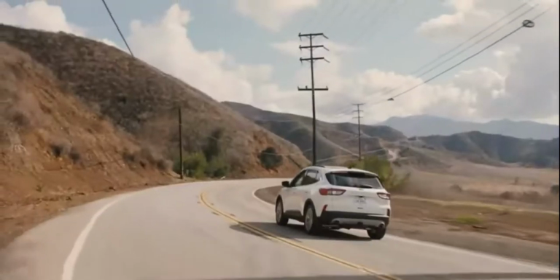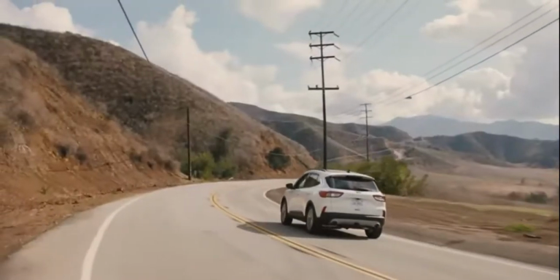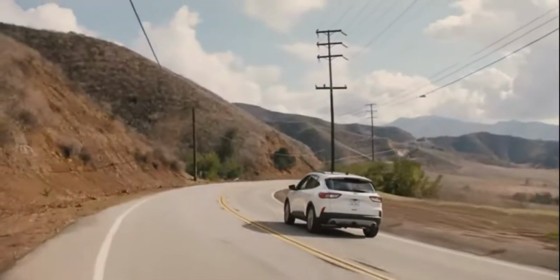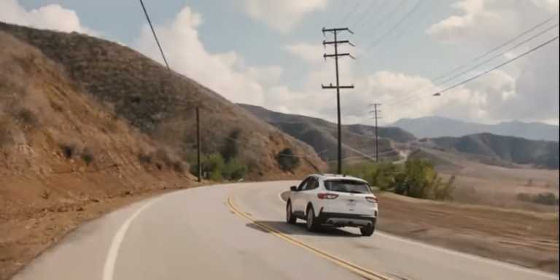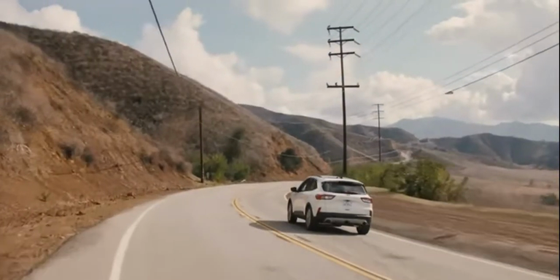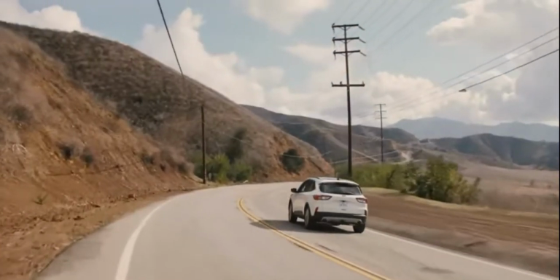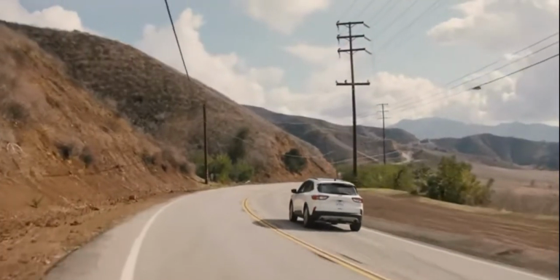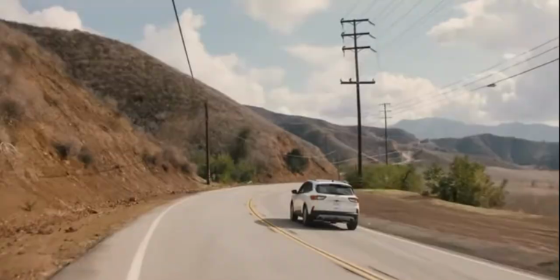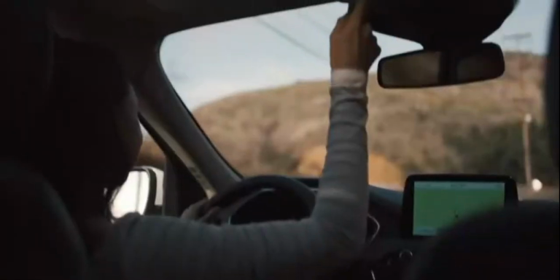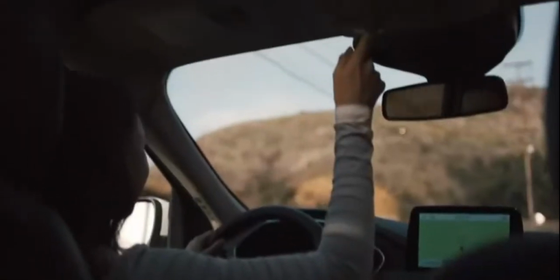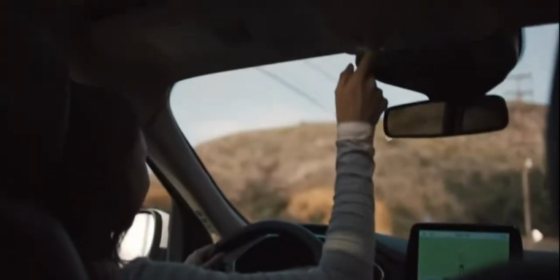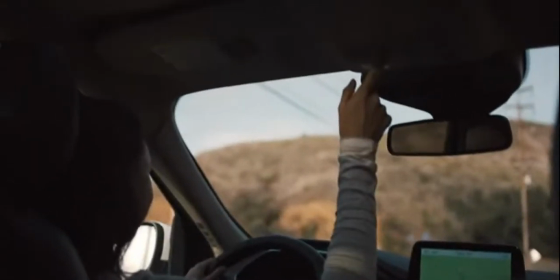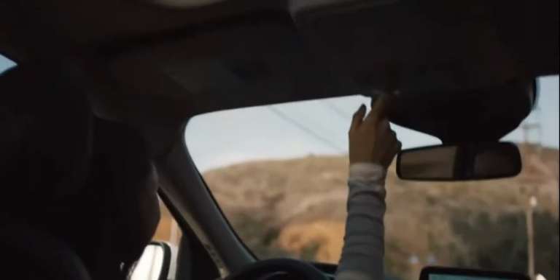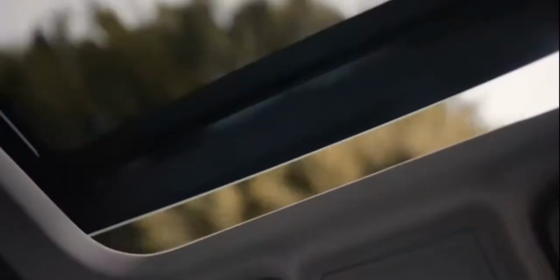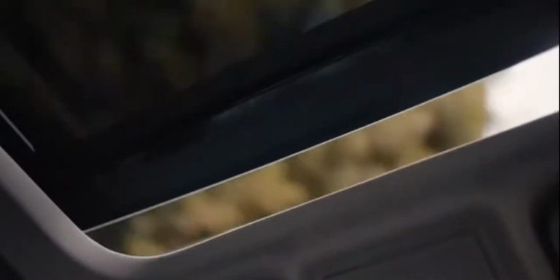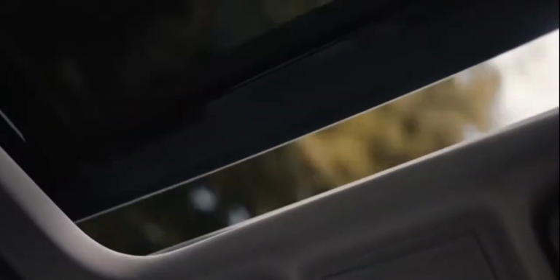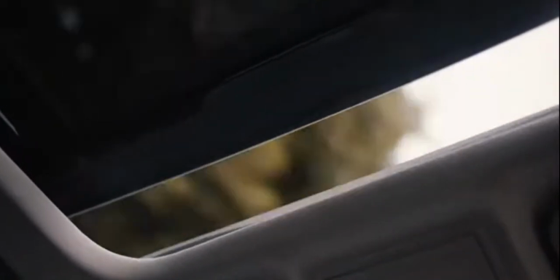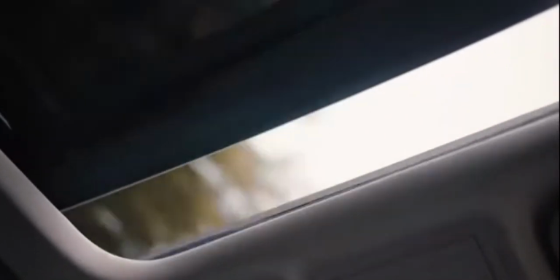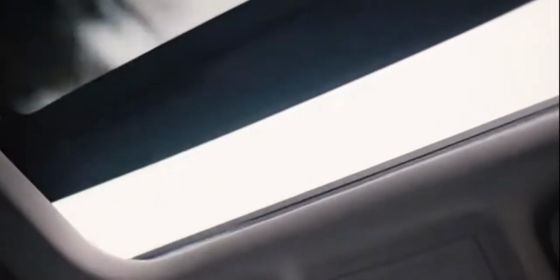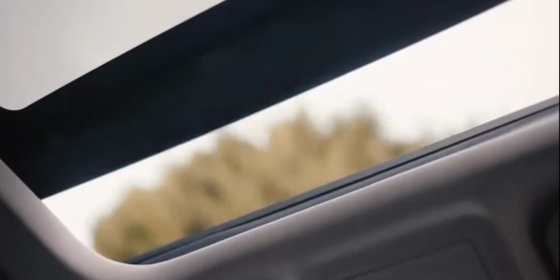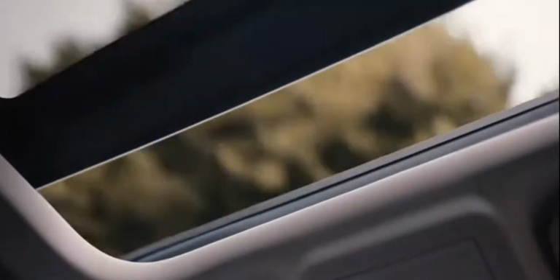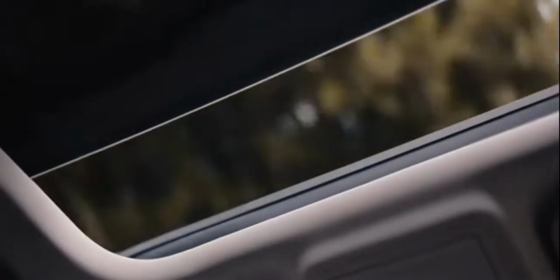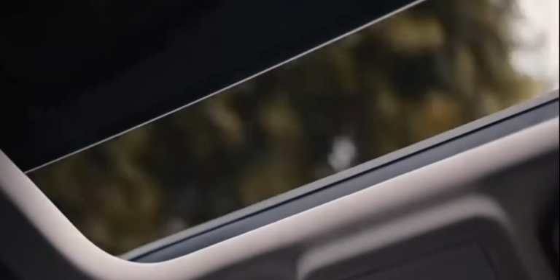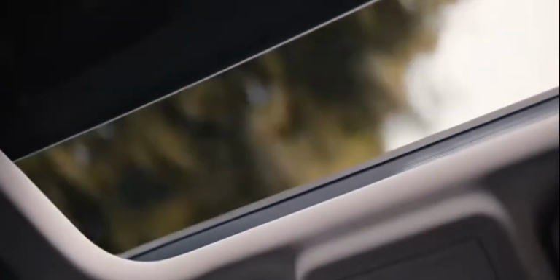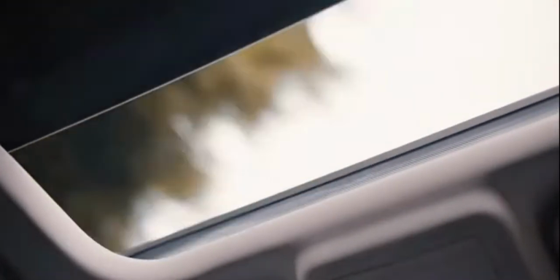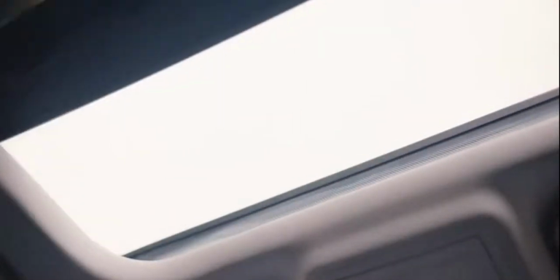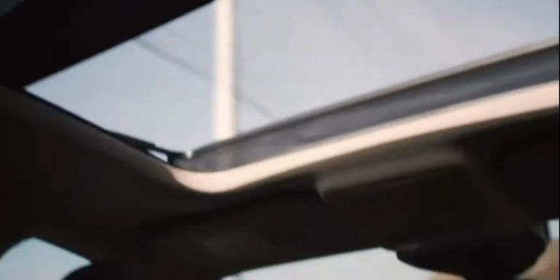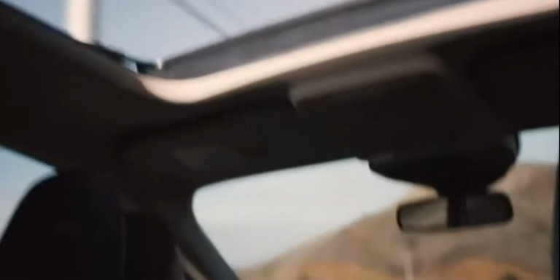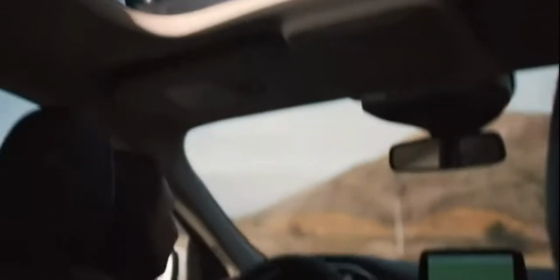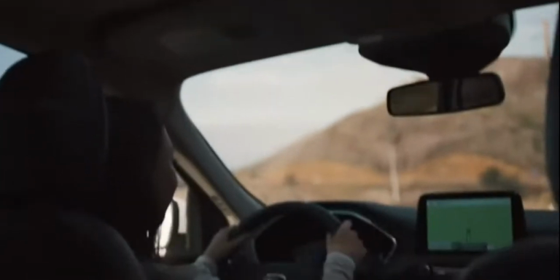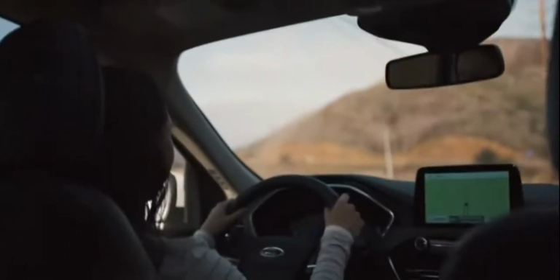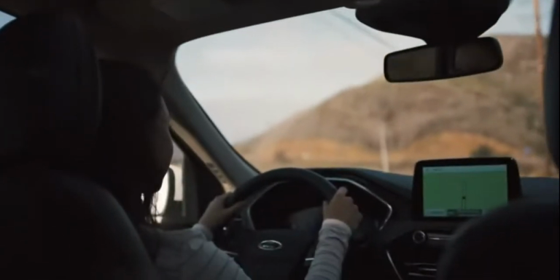This is the biggest moonroof the Escape has ever had, so that means a lot more light and fresh air, and it makes the vehicle feel even larger.